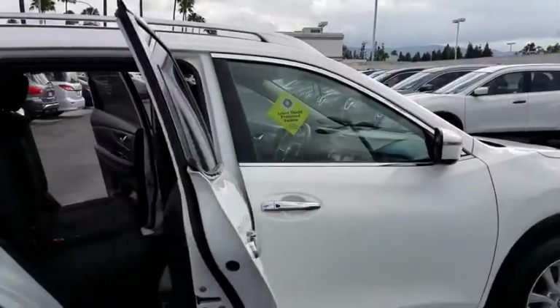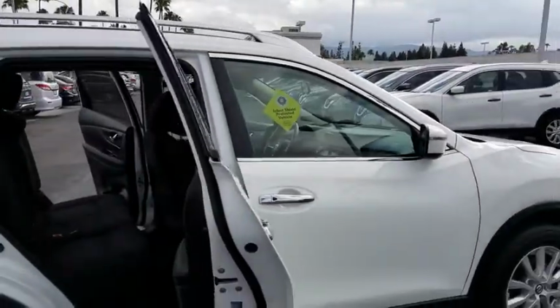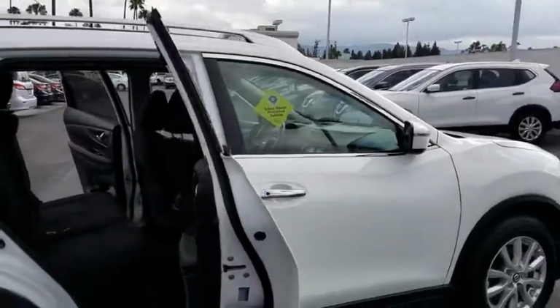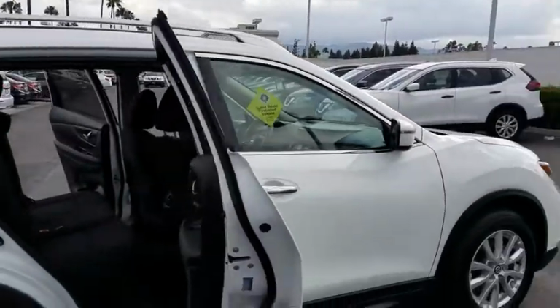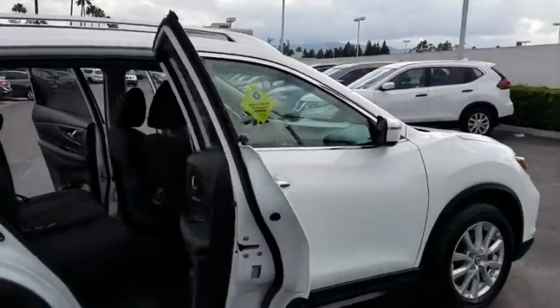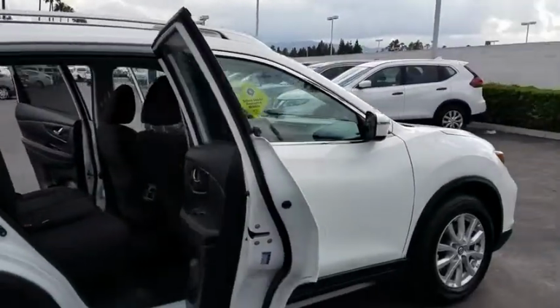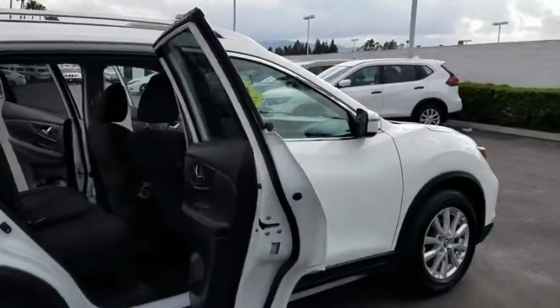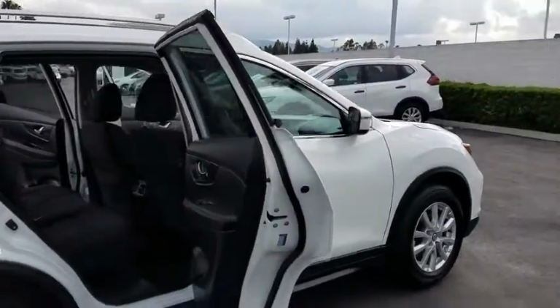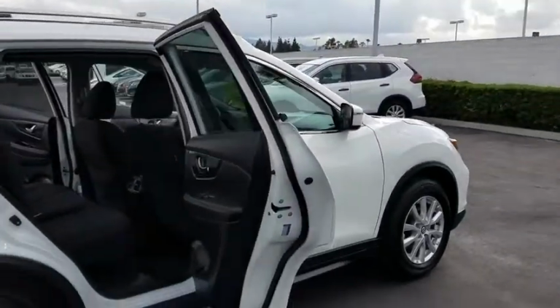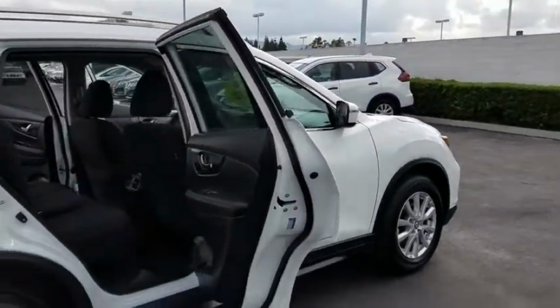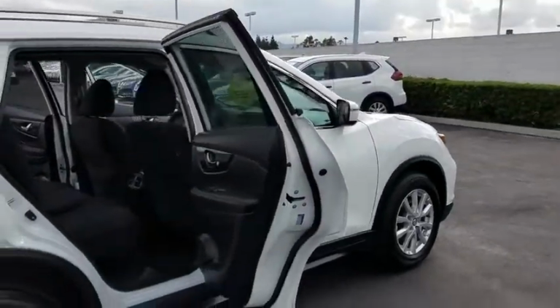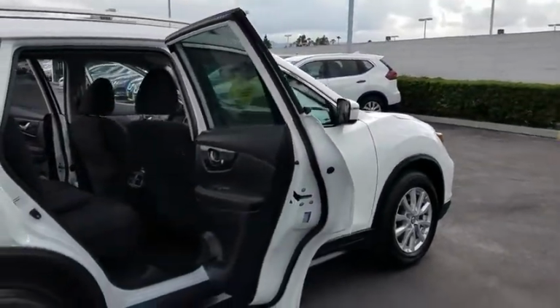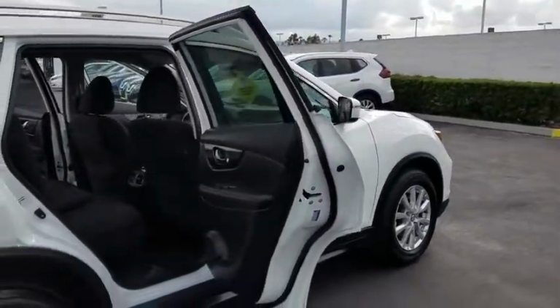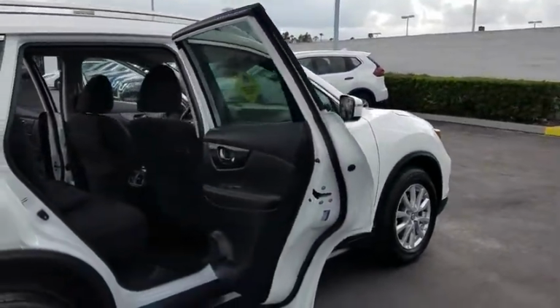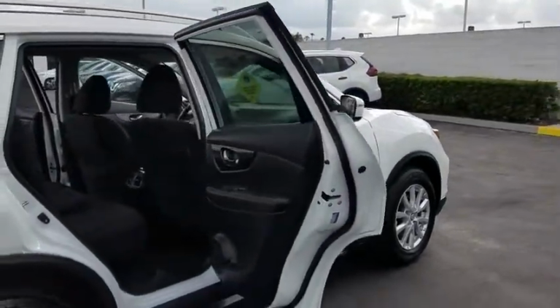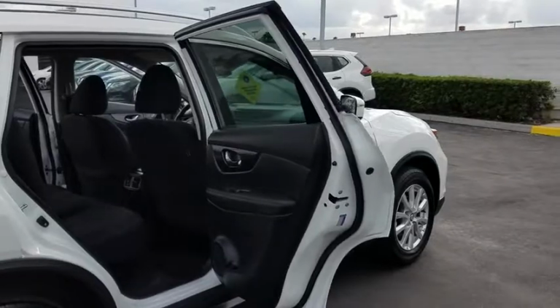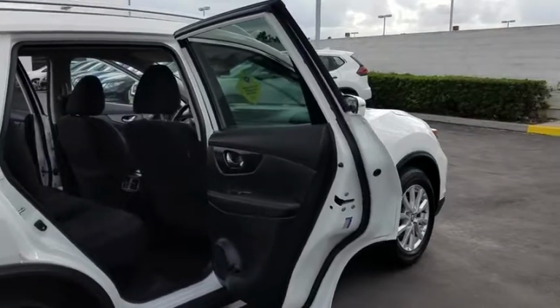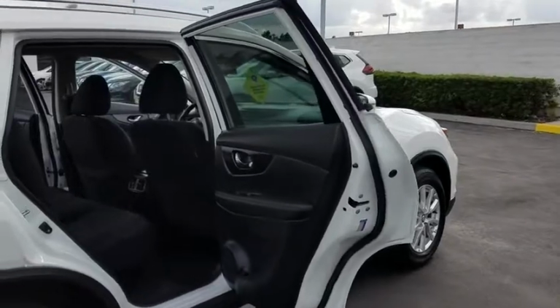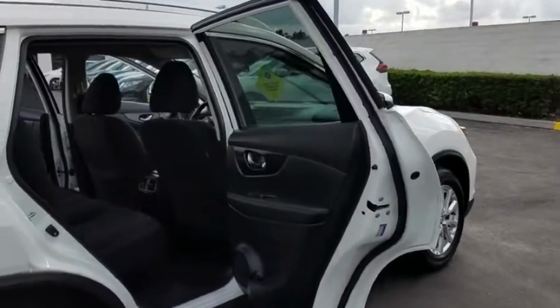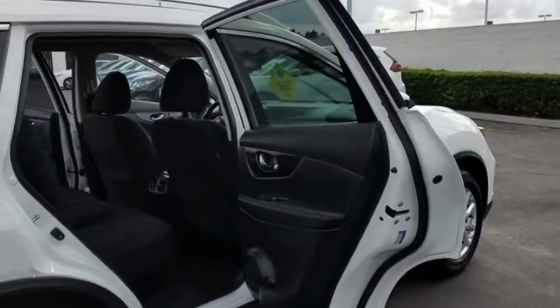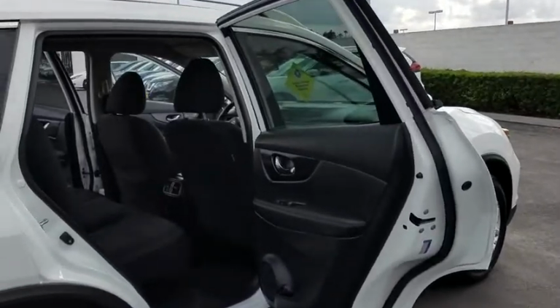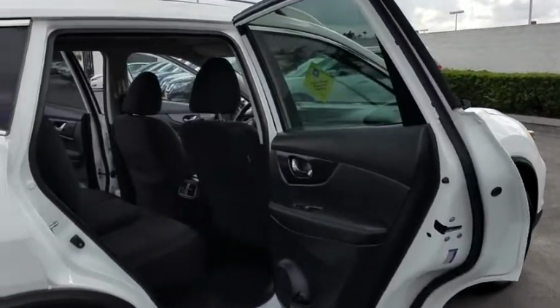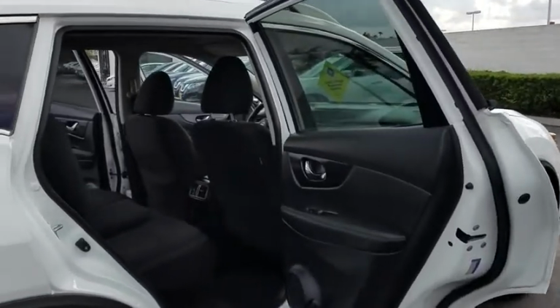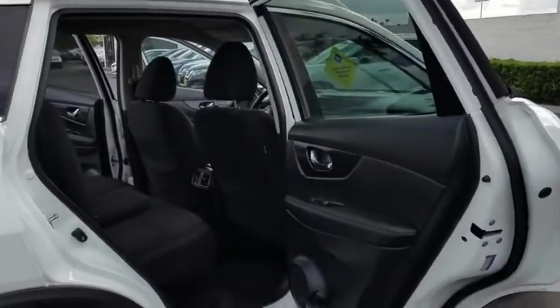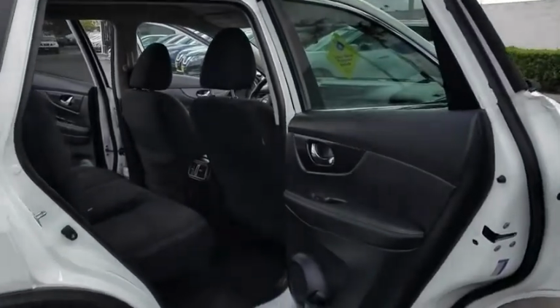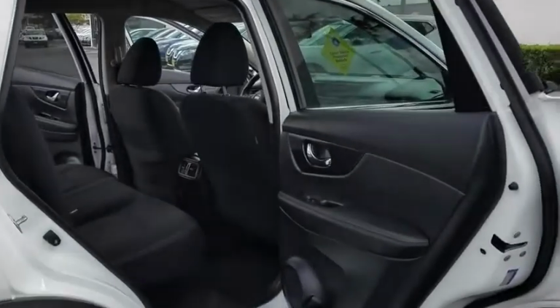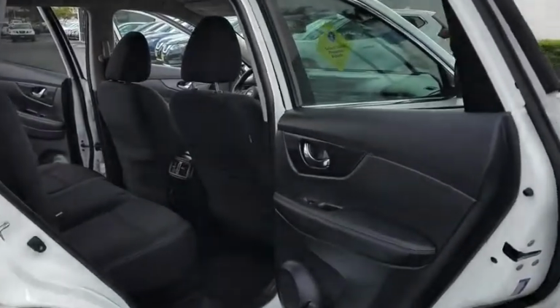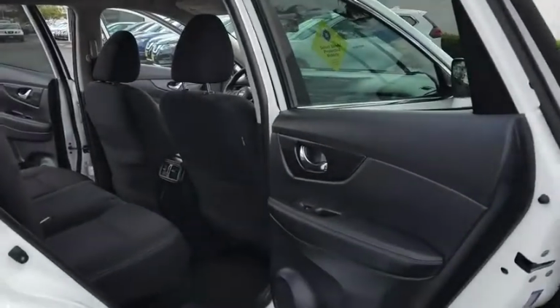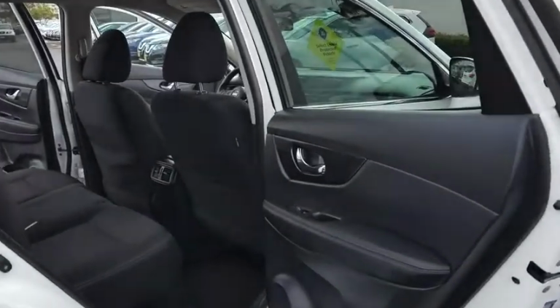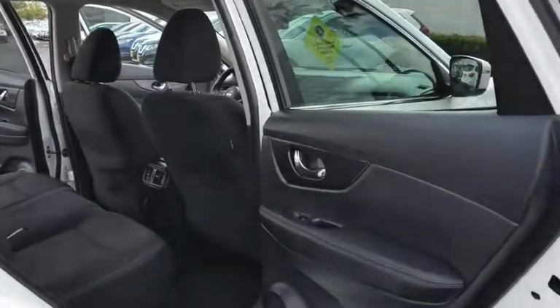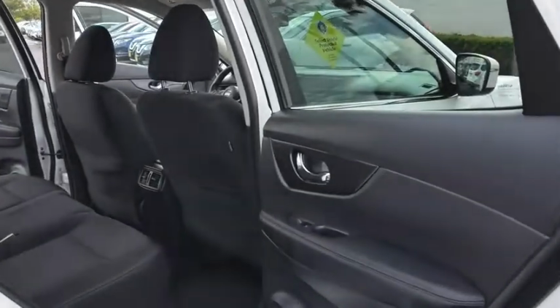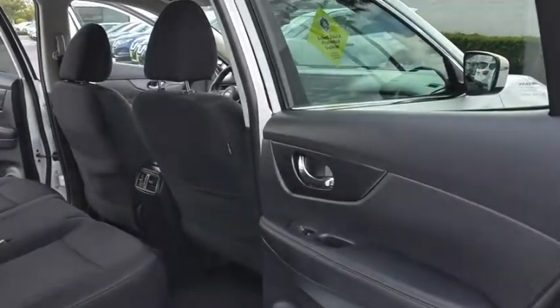Front-wheel drive, bucket seats, CD player, MP3 player, power door locks, trip computer.